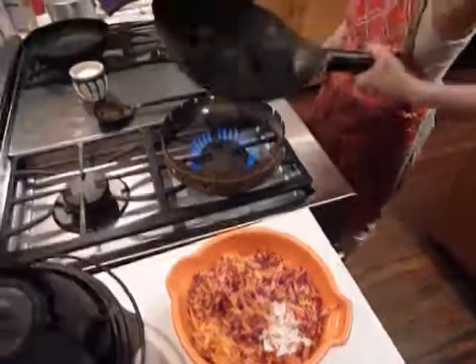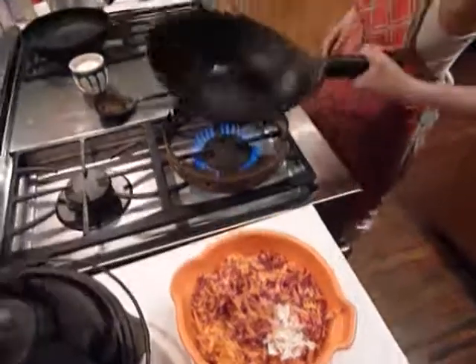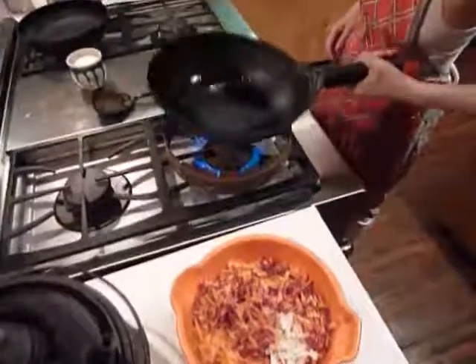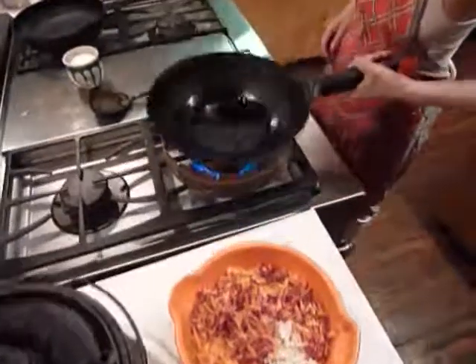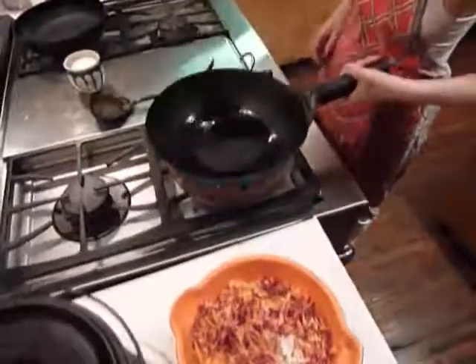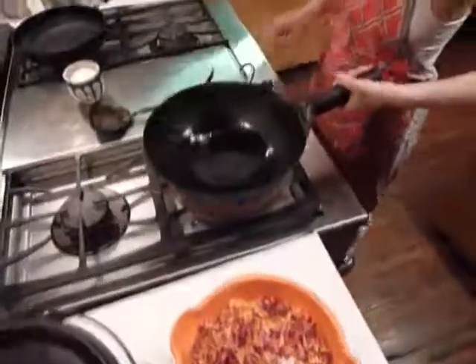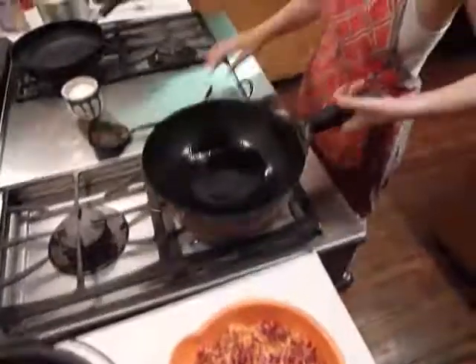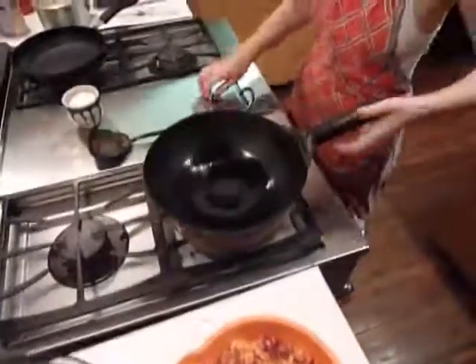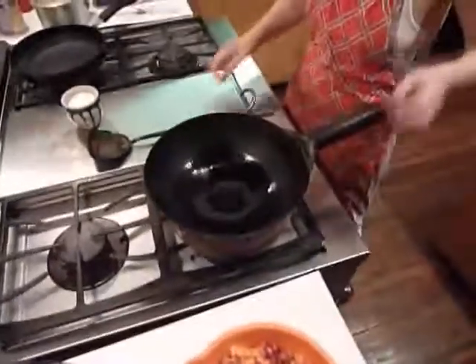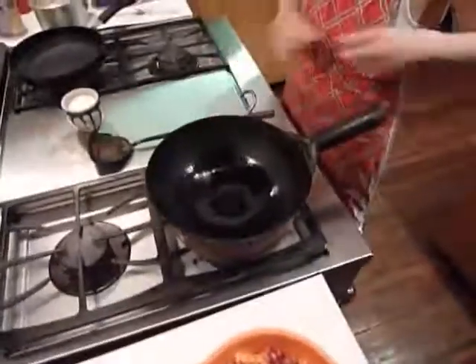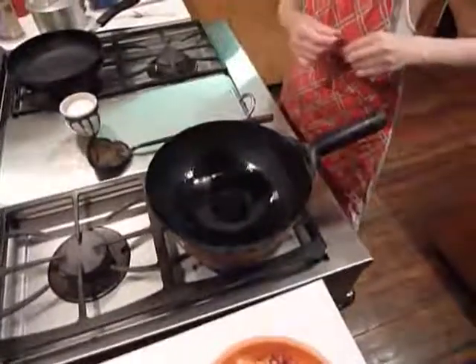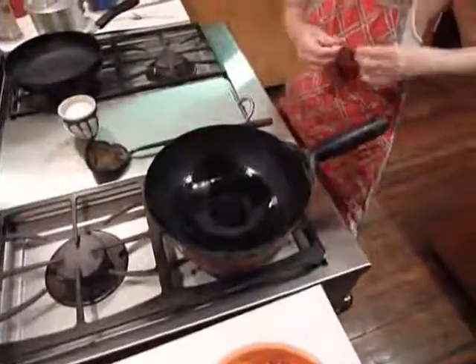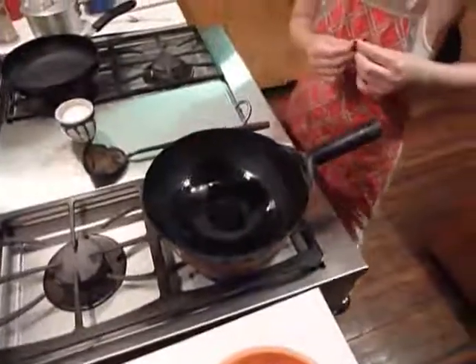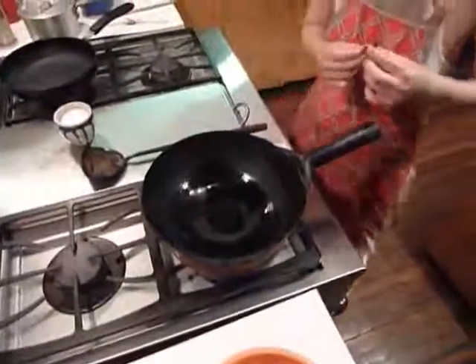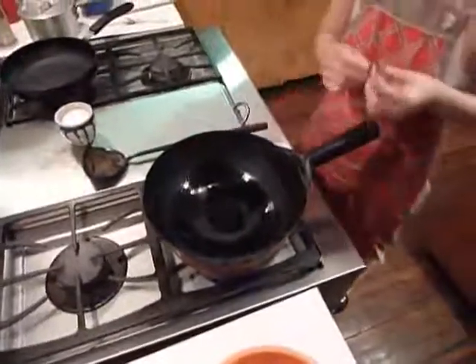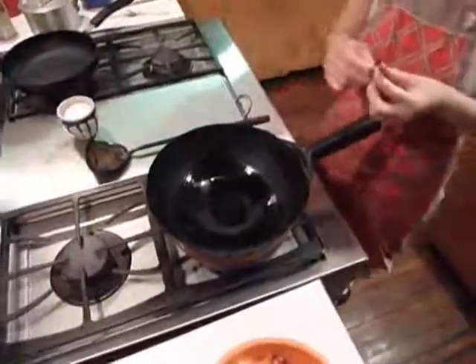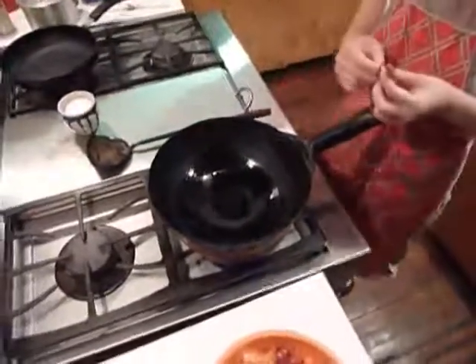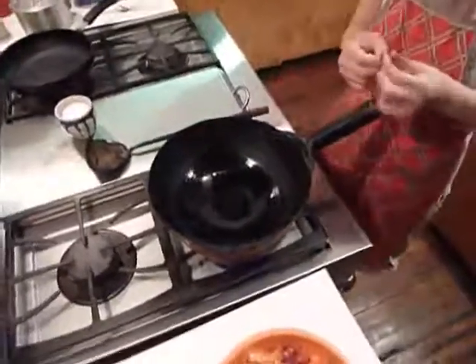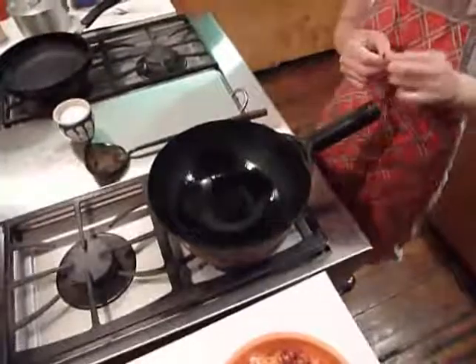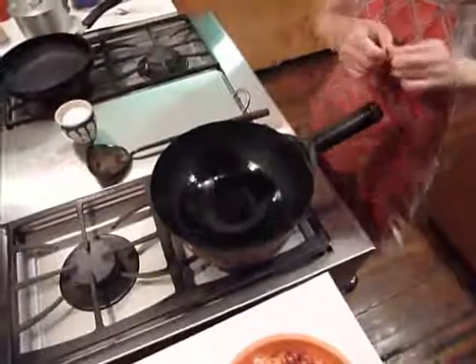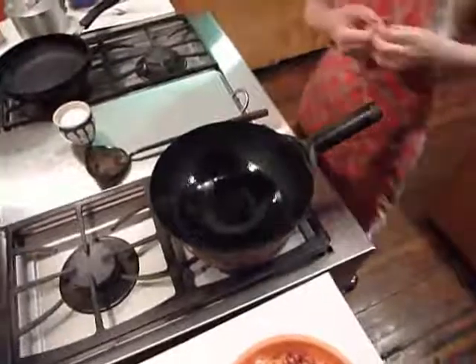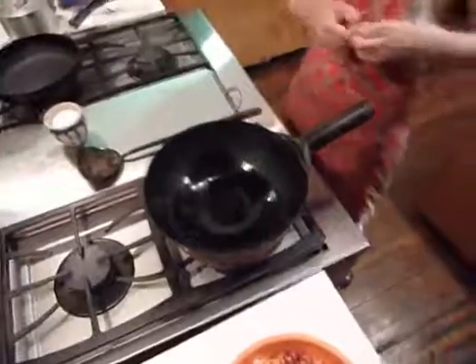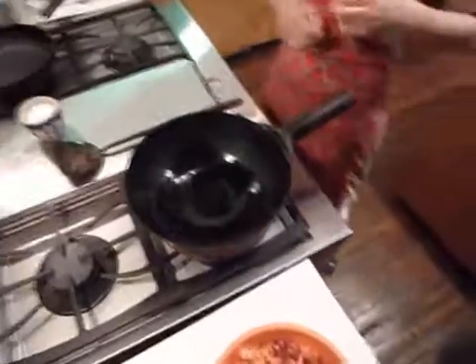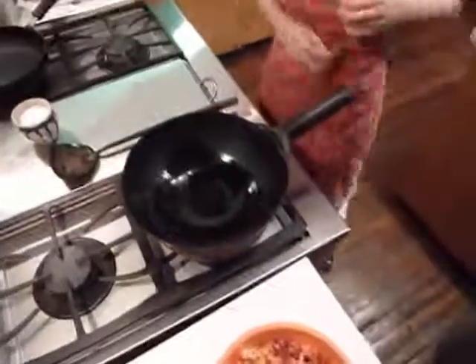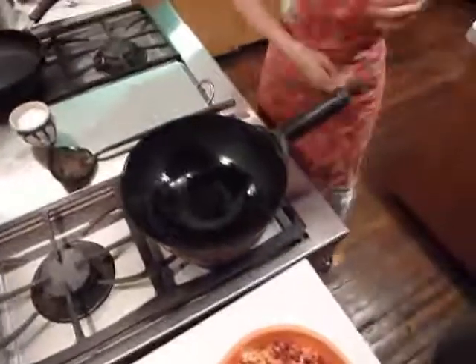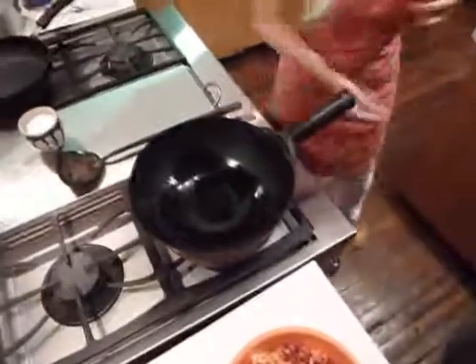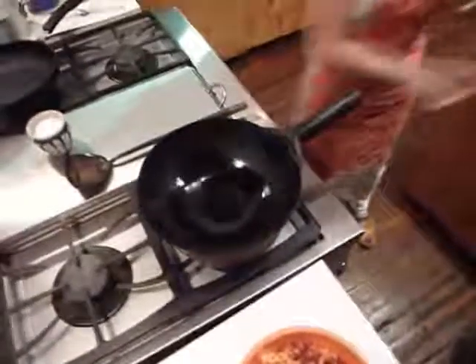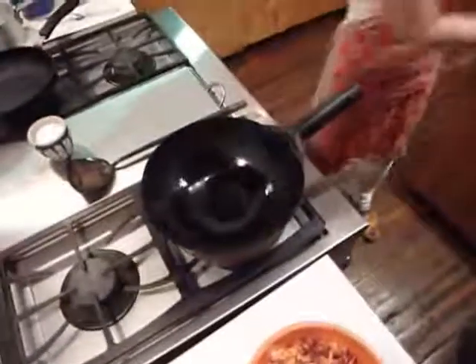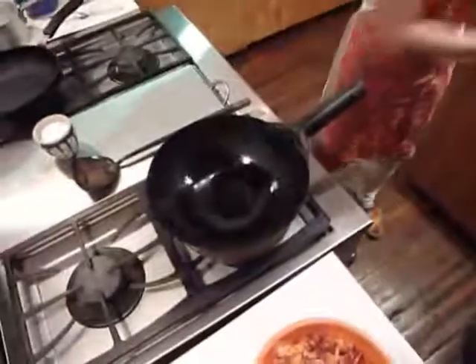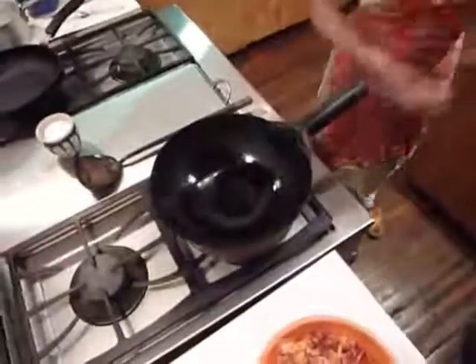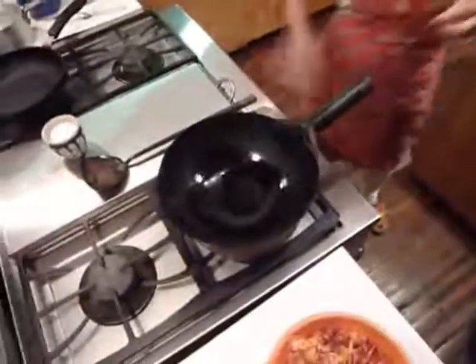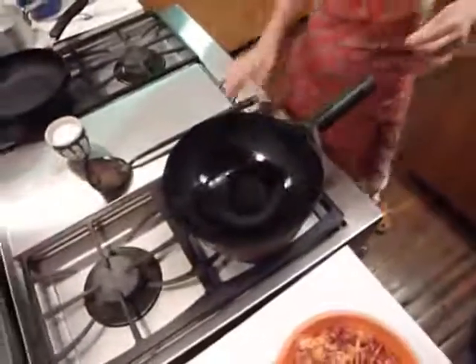Or maybe less. I don't like to cook with too much fat.